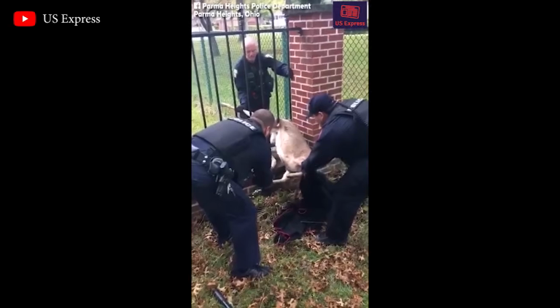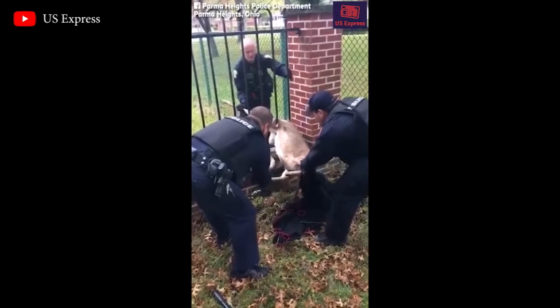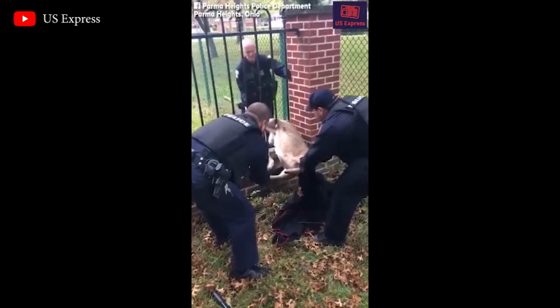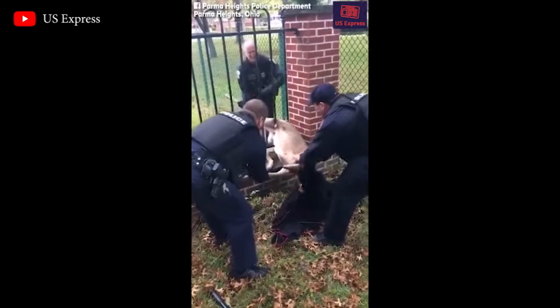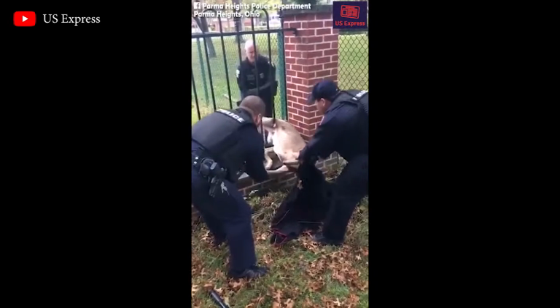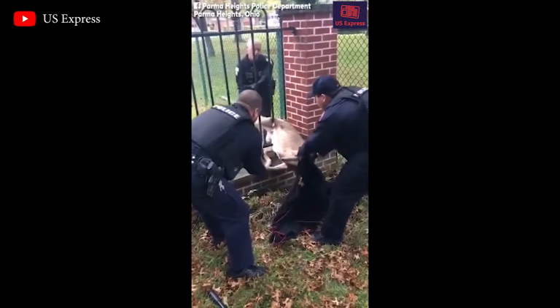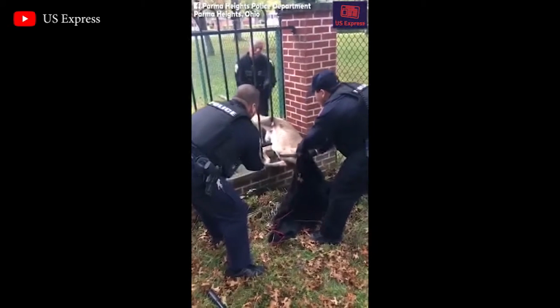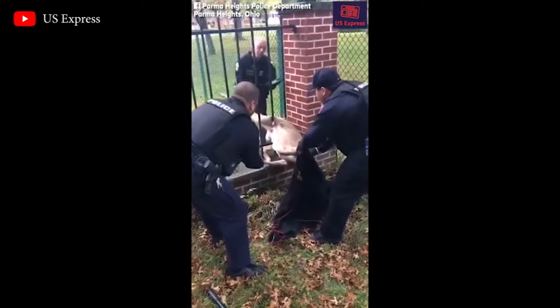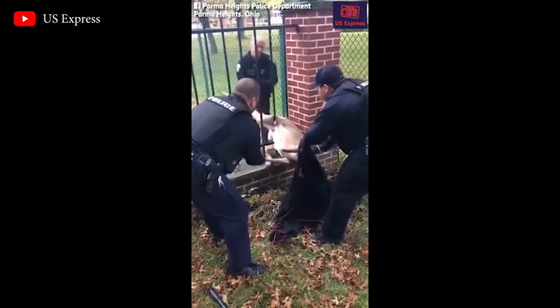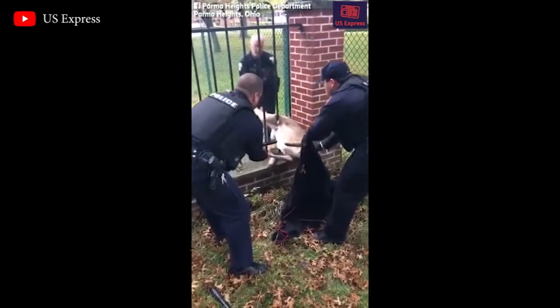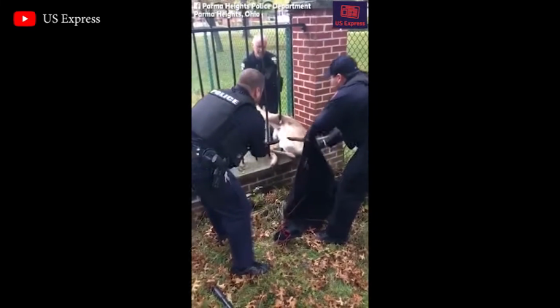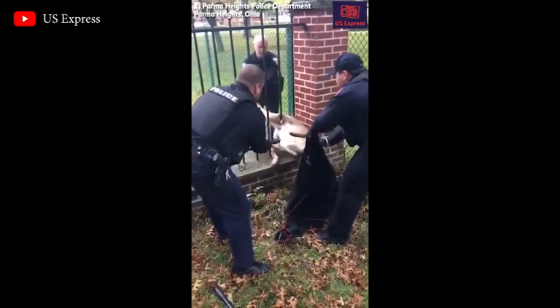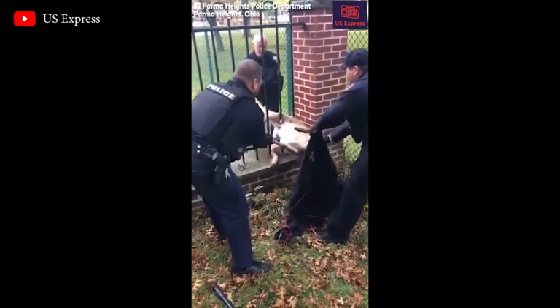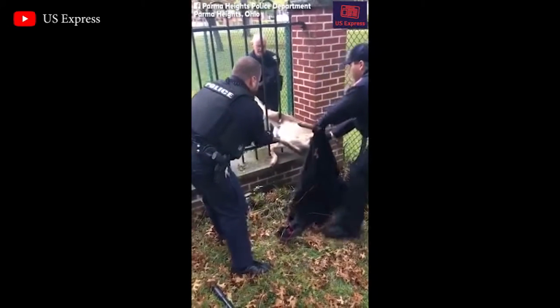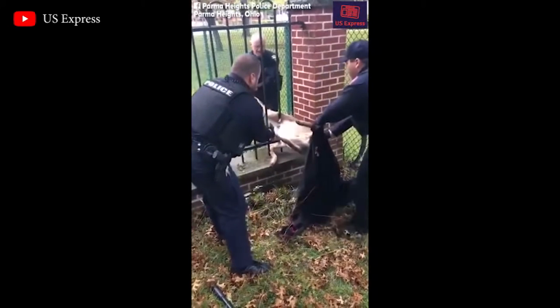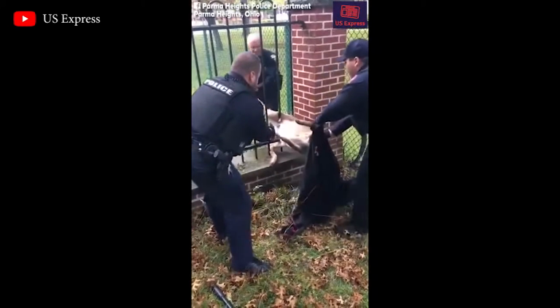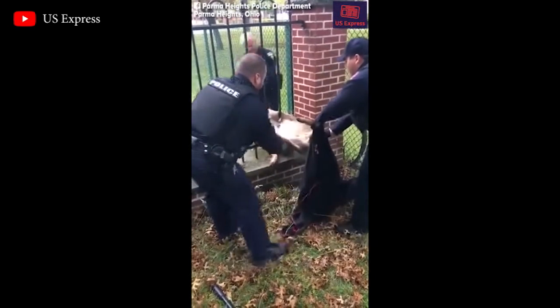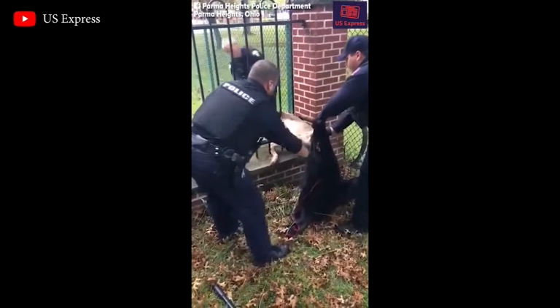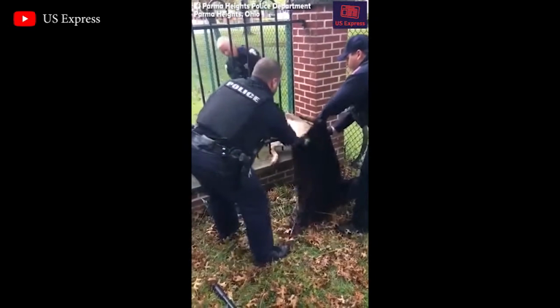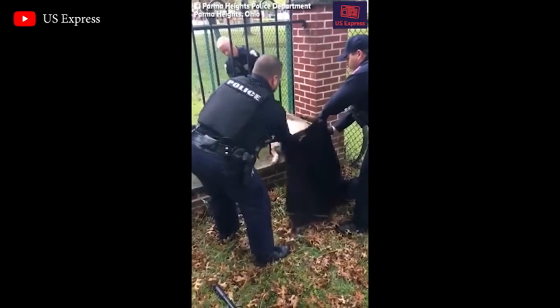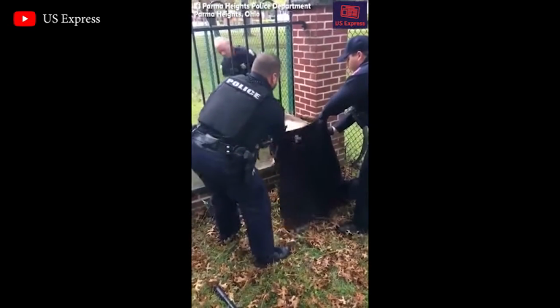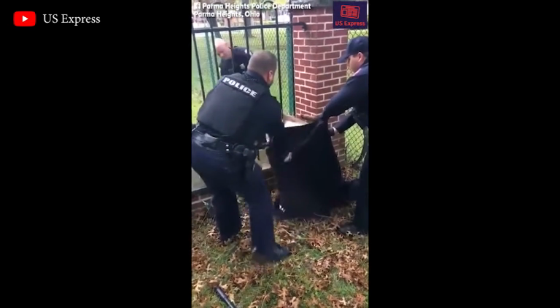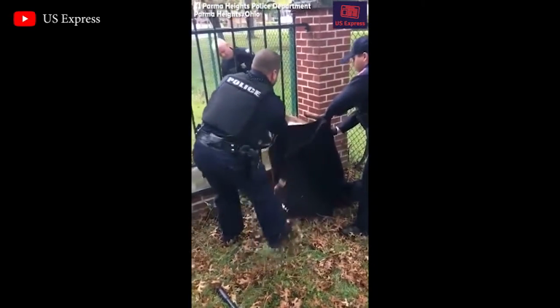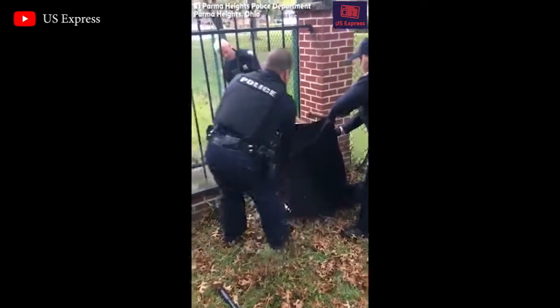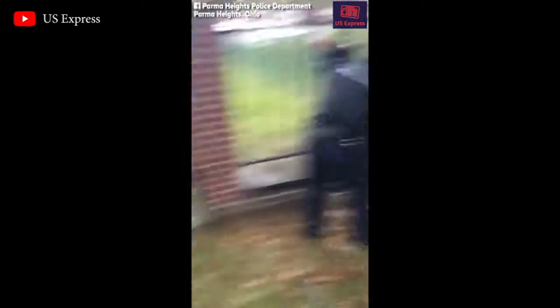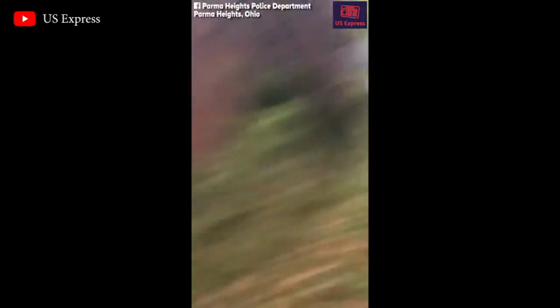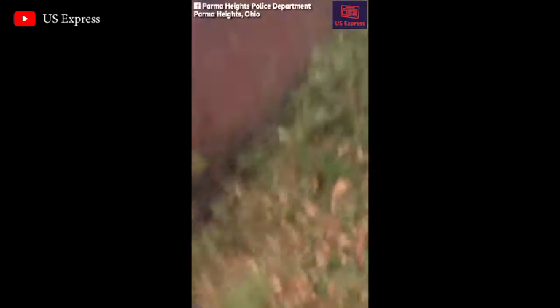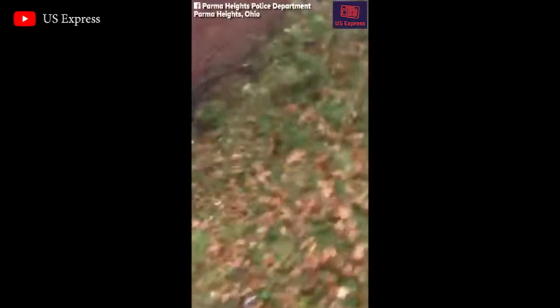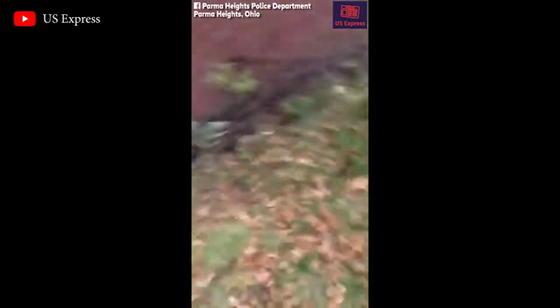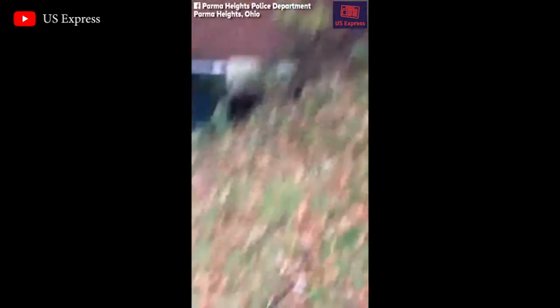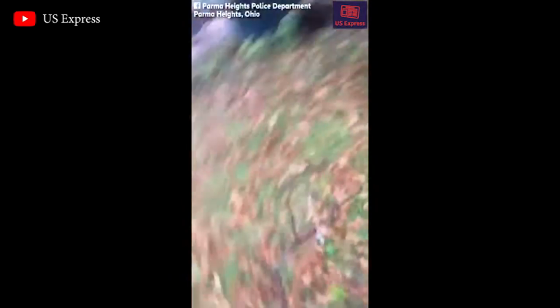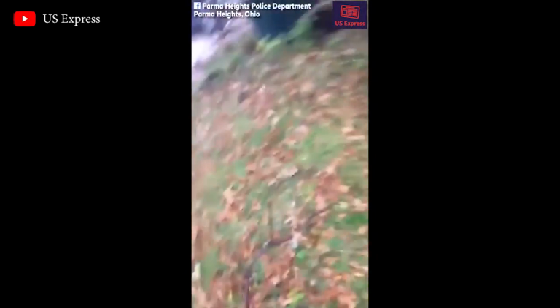Alright, pull it this way, under and back. No — we got to pull that leg through.